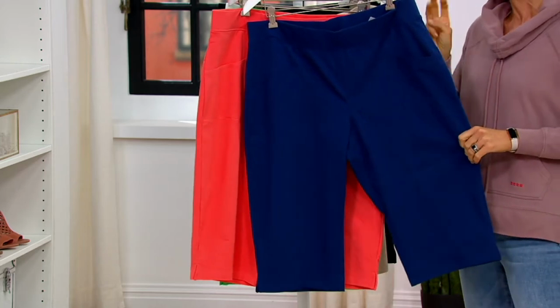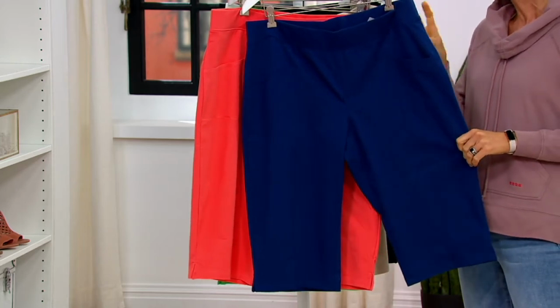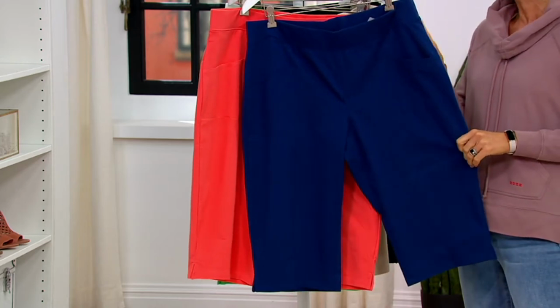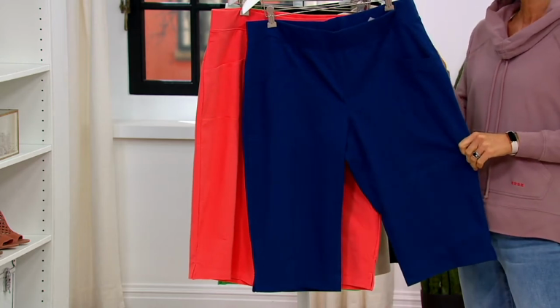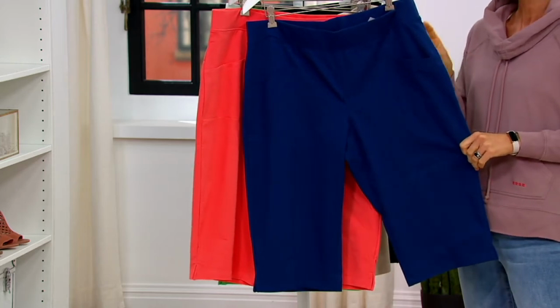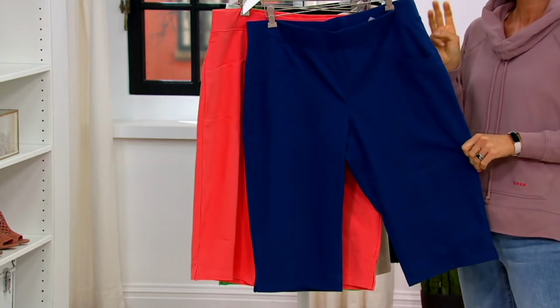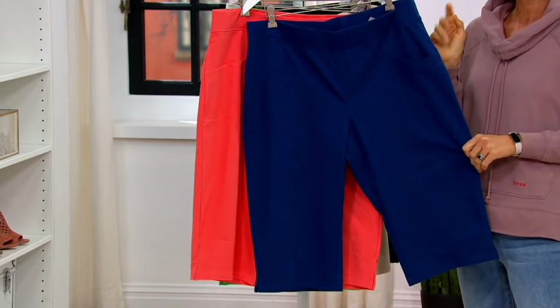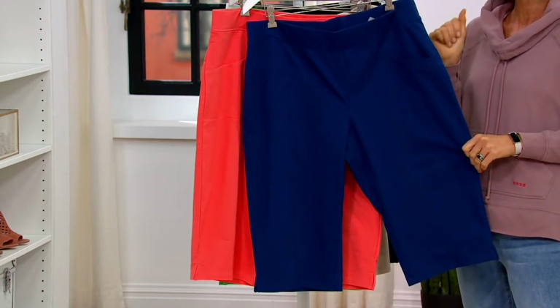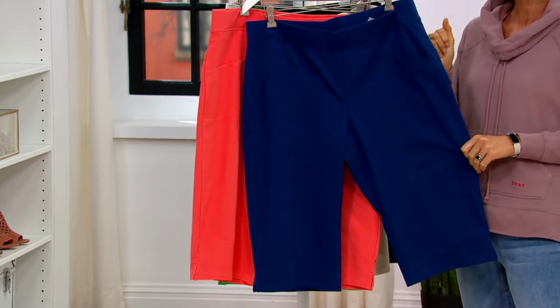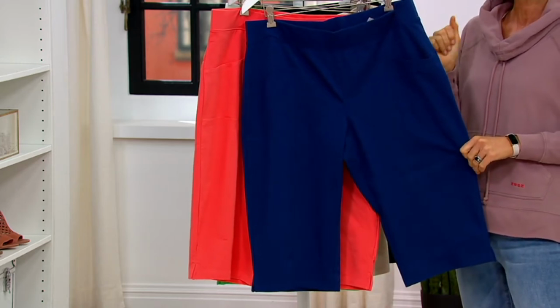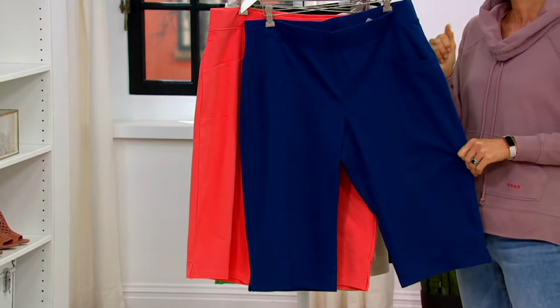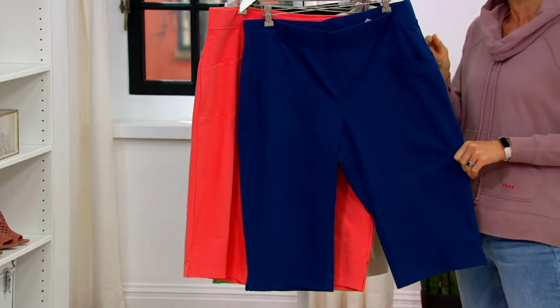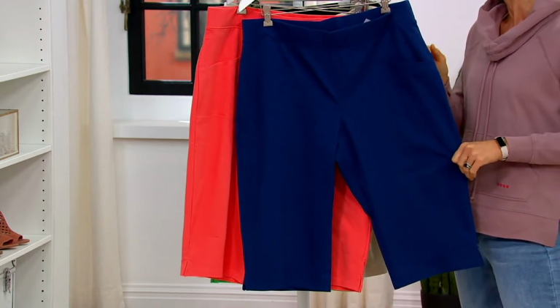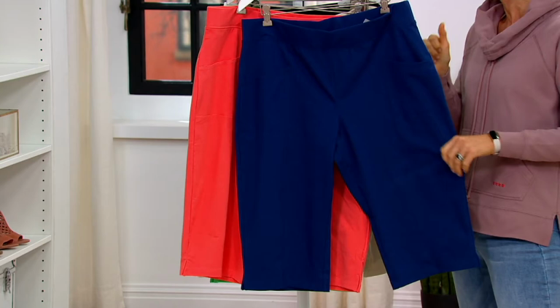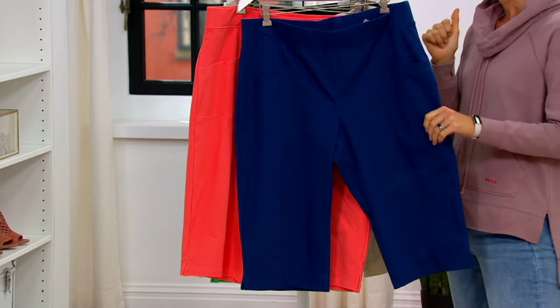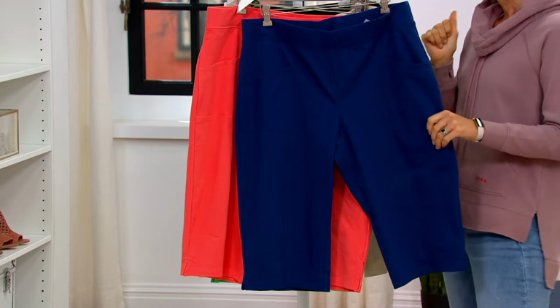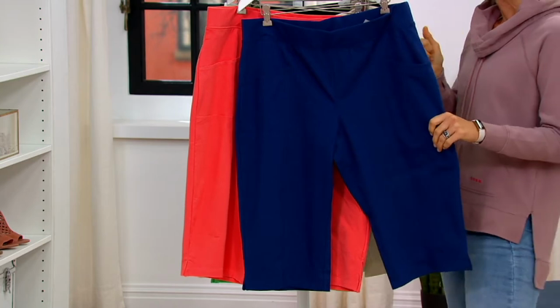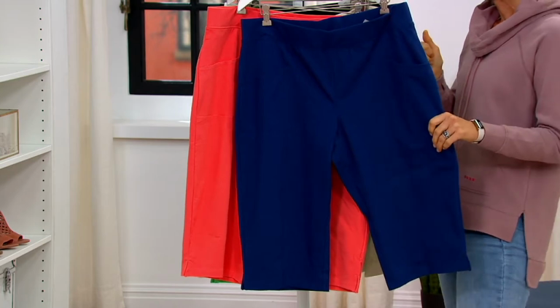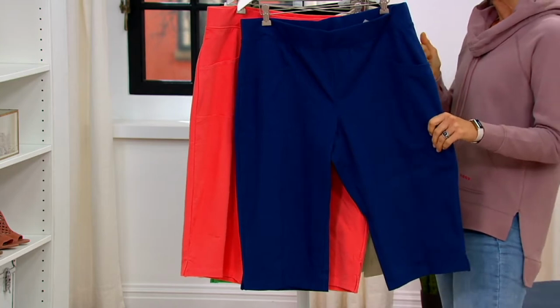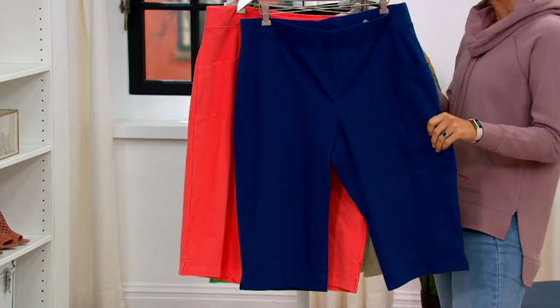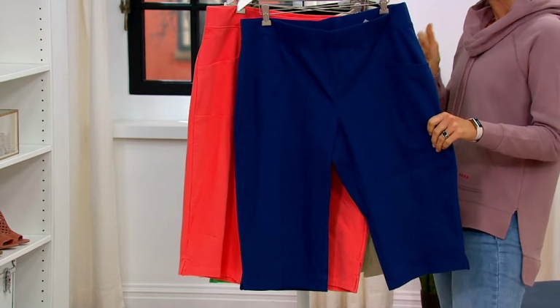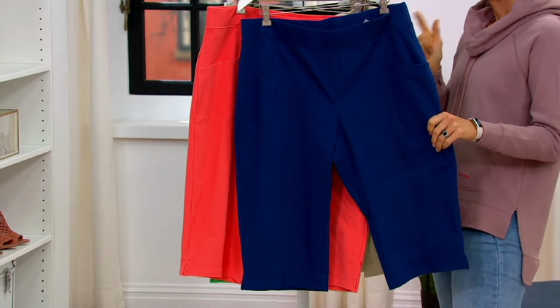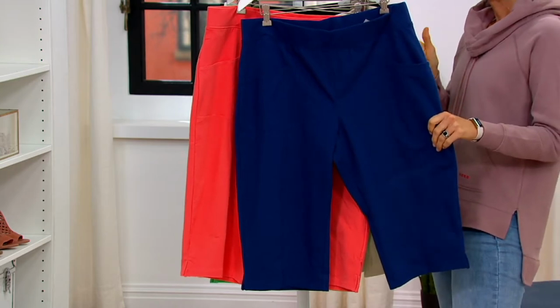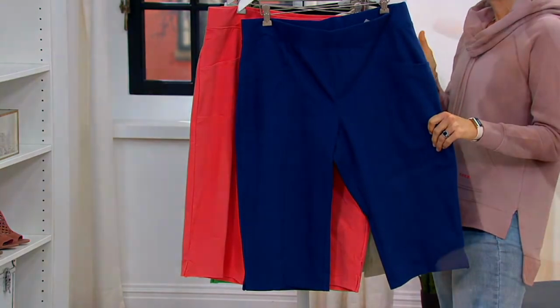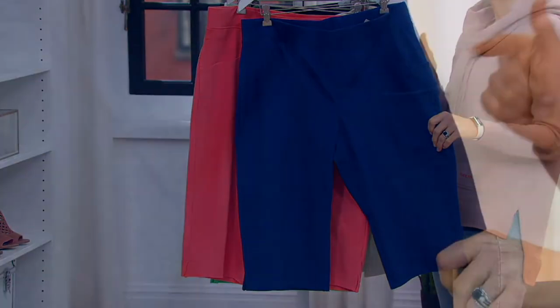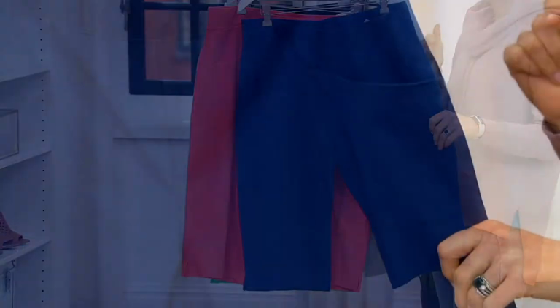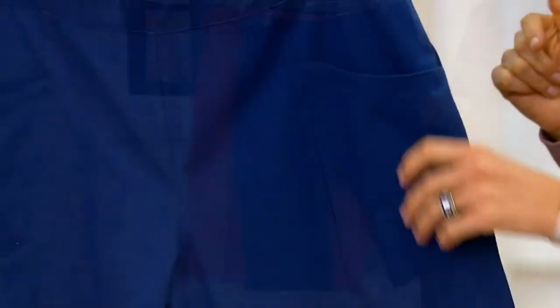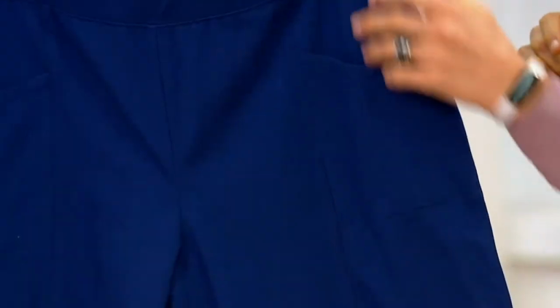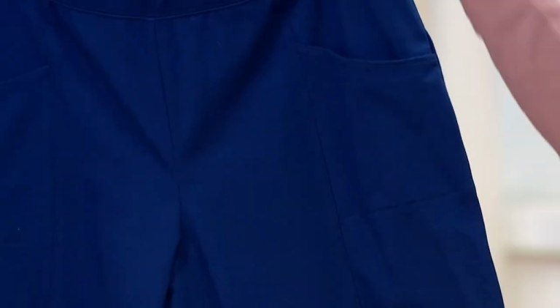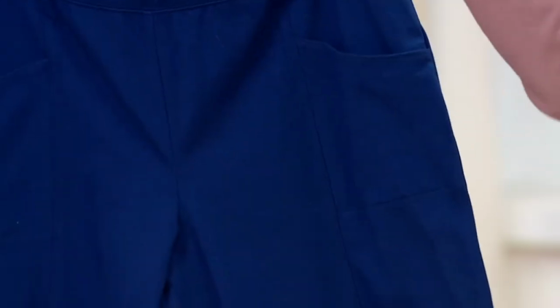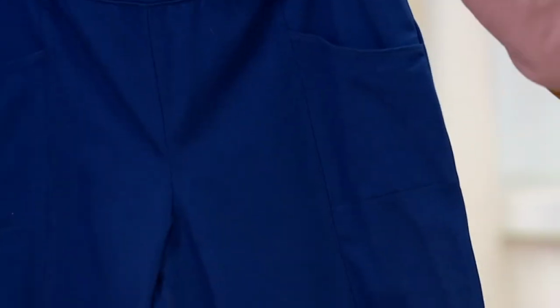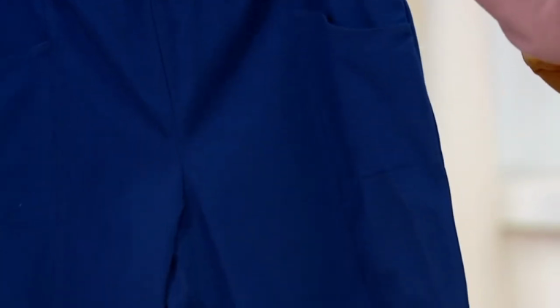They are so ridiculously popular. Cotton spandex, three different inseams — regulars, petites, and talls. 17-inch inseam, 15-inch inseam, 19-inch inseam.